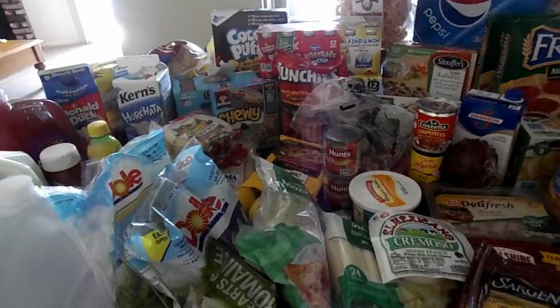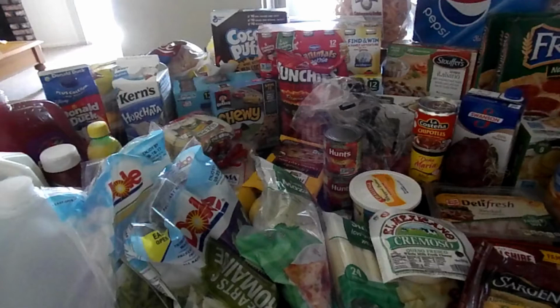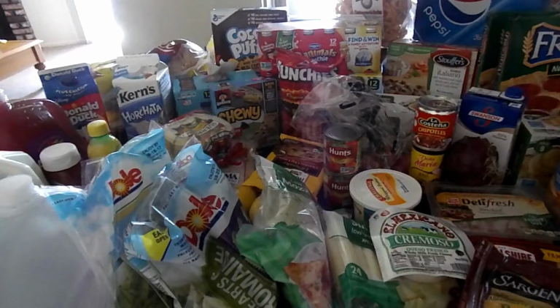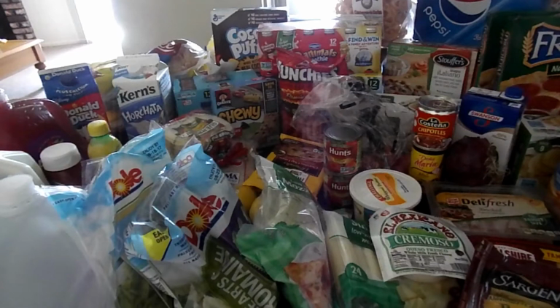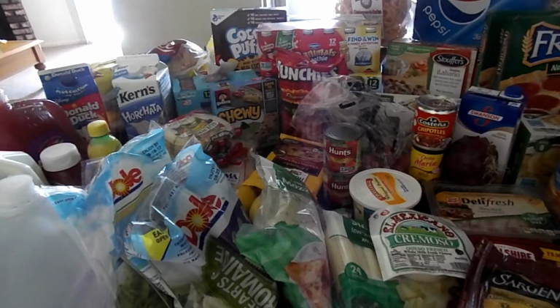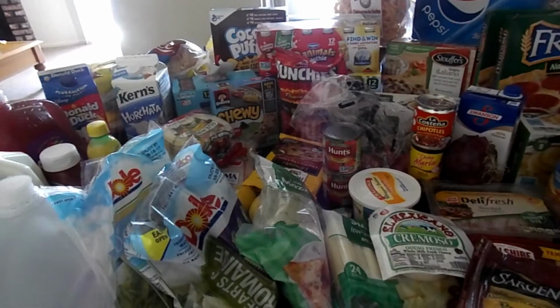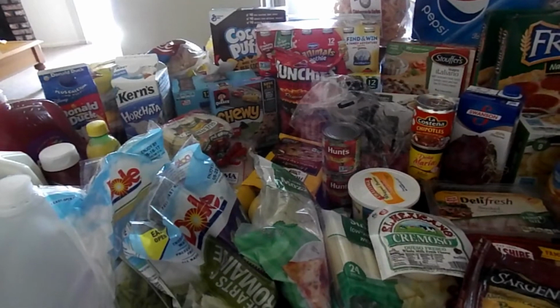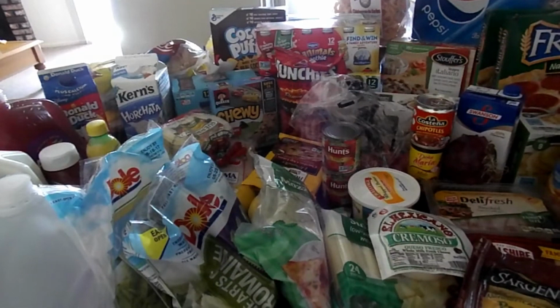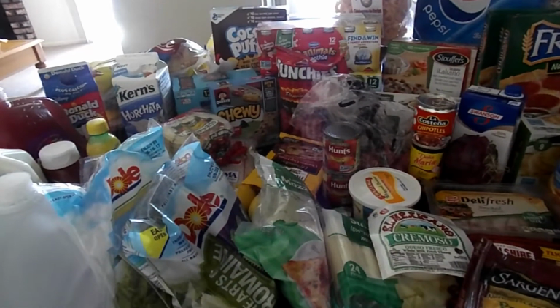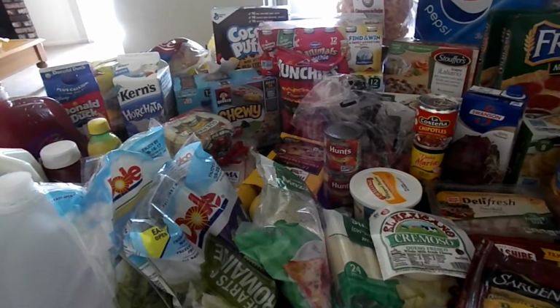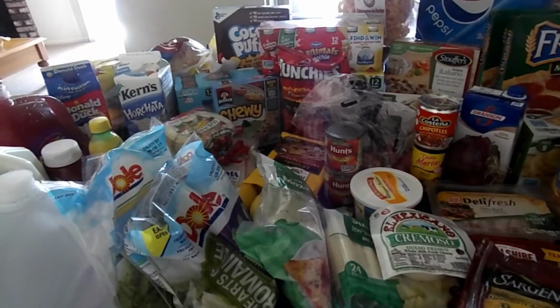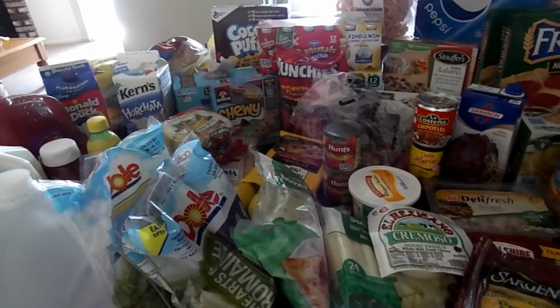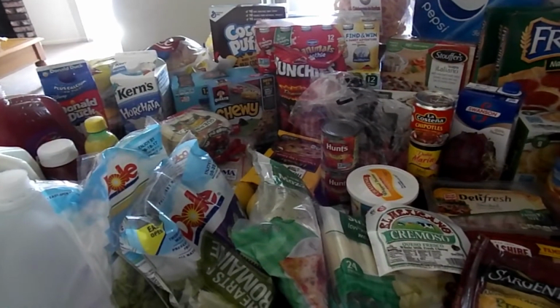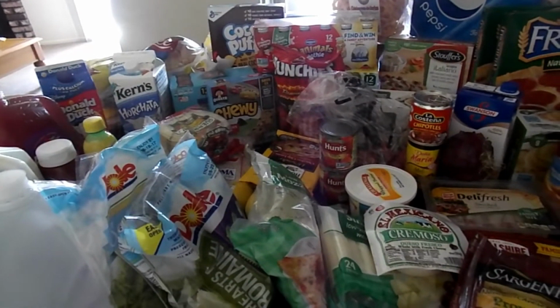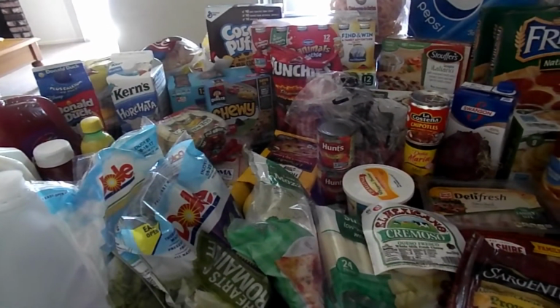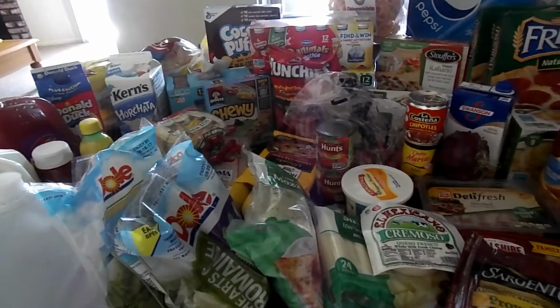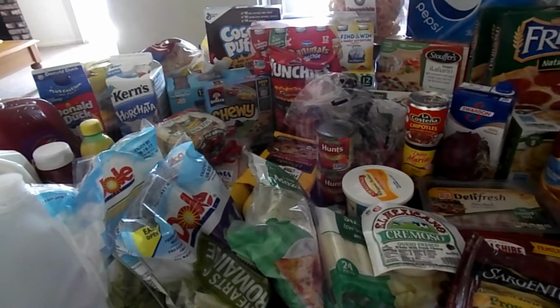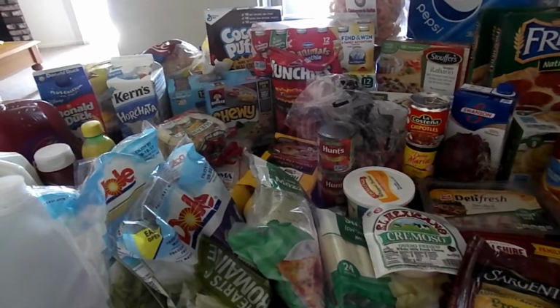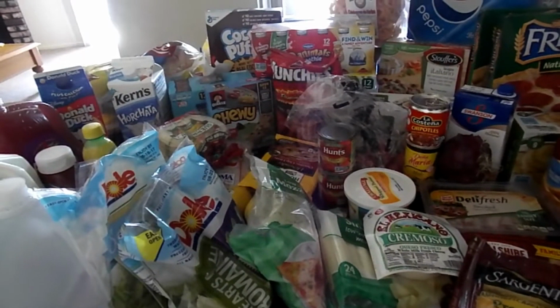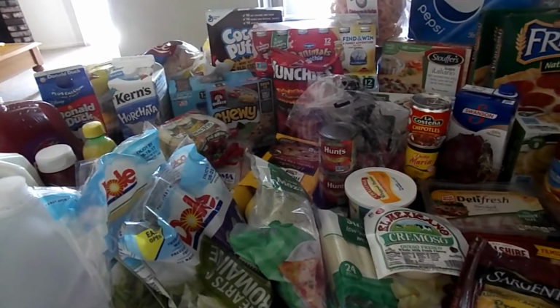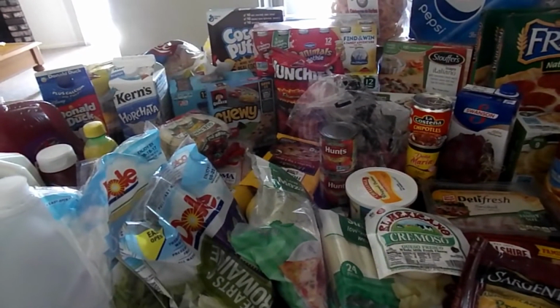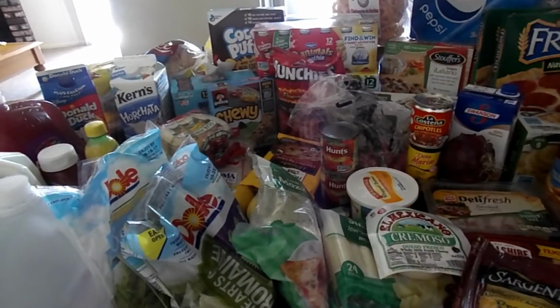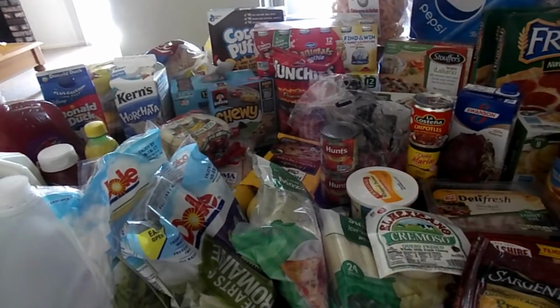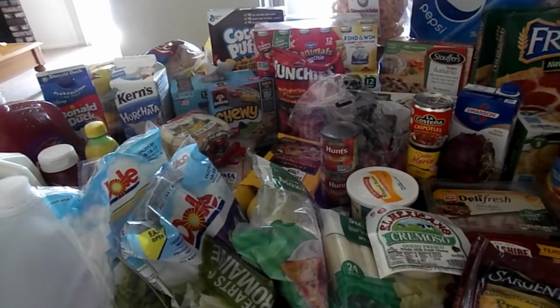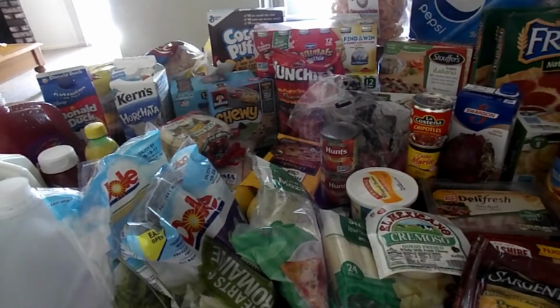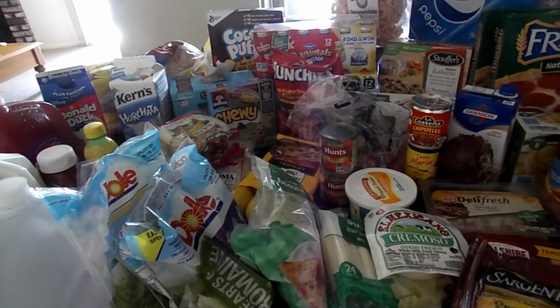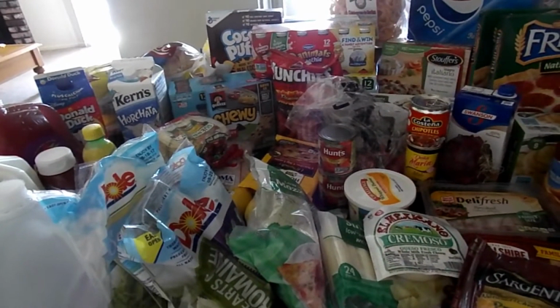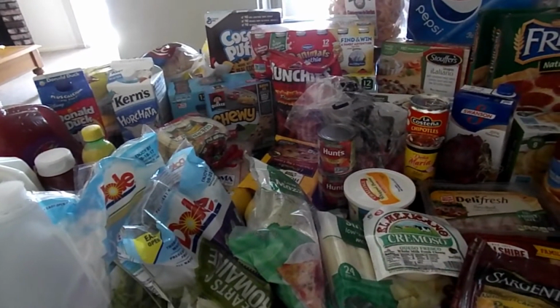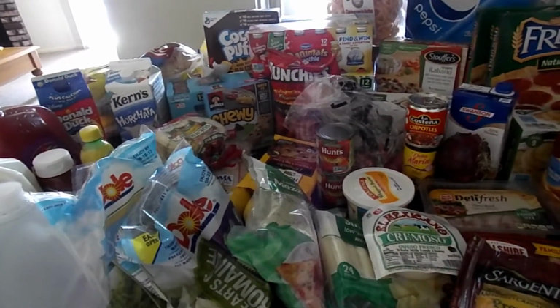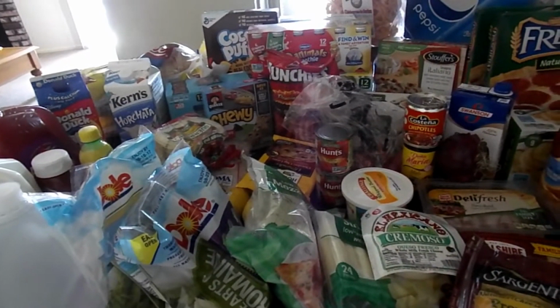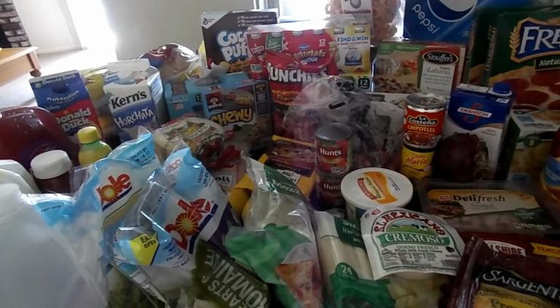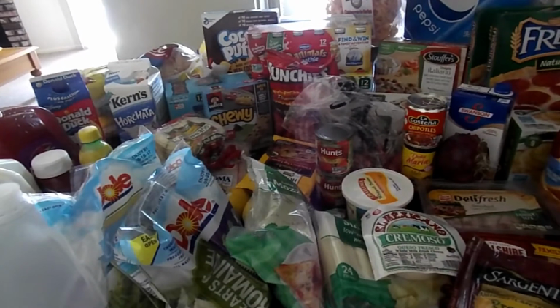Hi guys, welcome back to my channel. My name is Marina and today I will be showing you my weekly grocery haul.